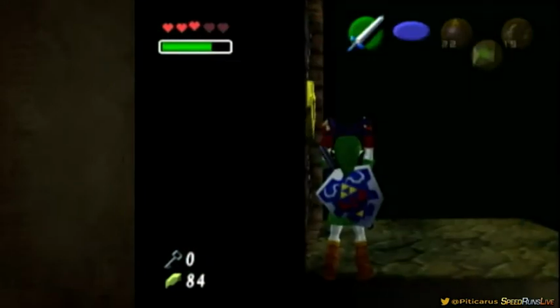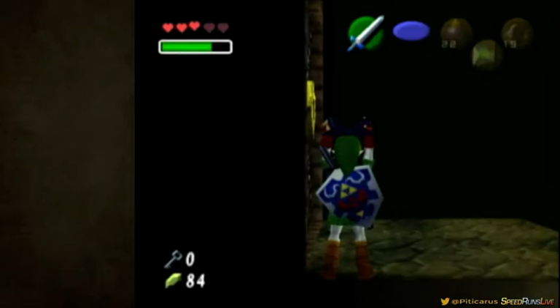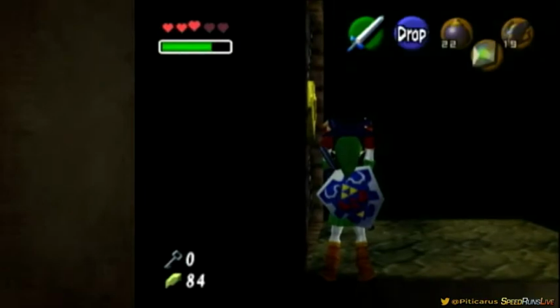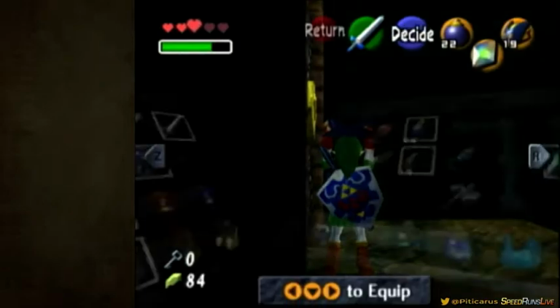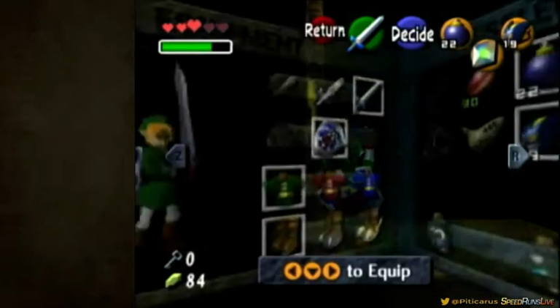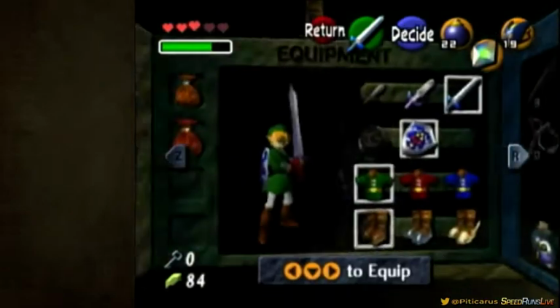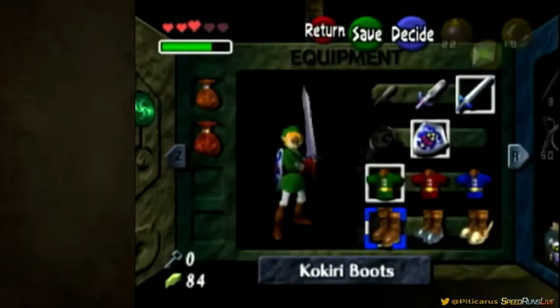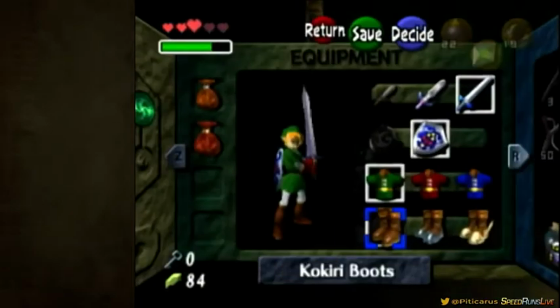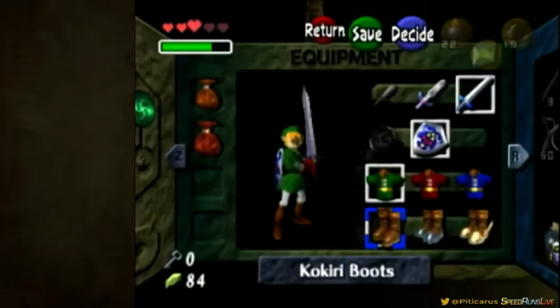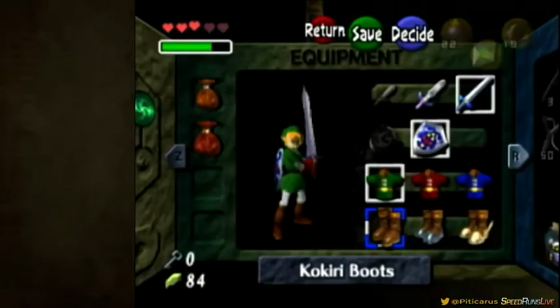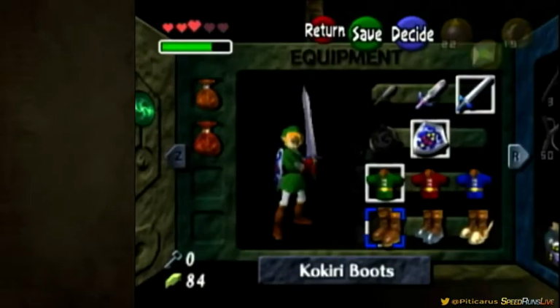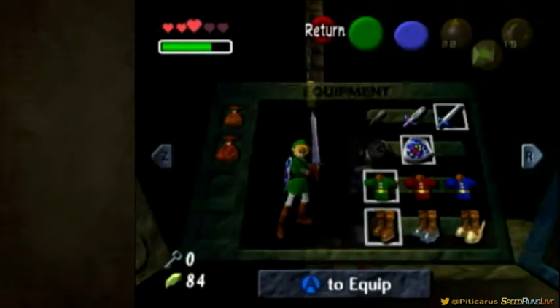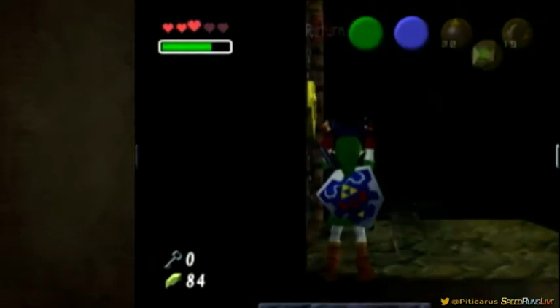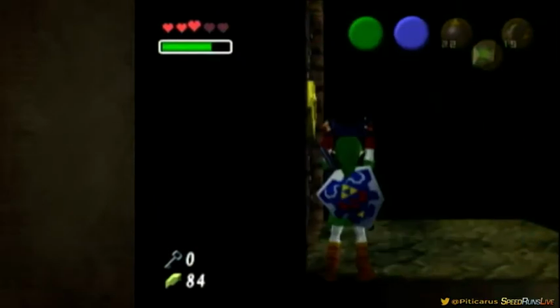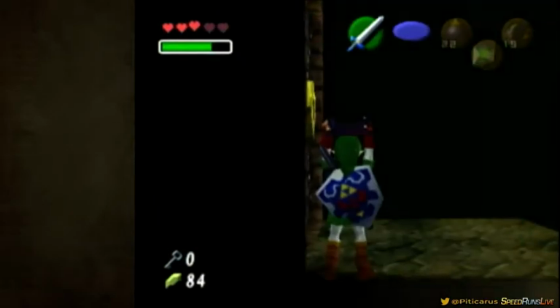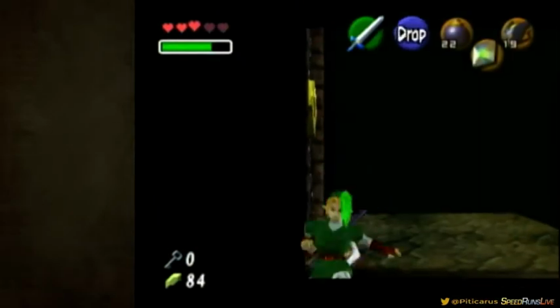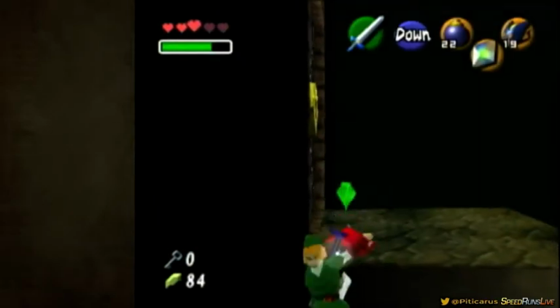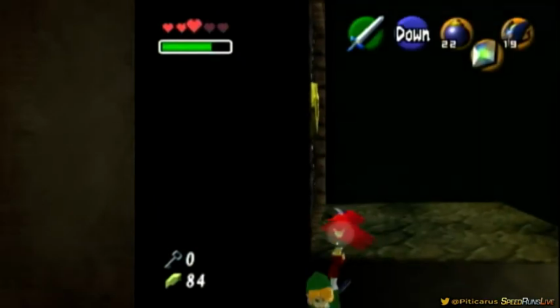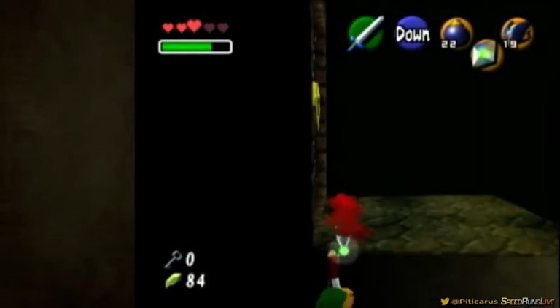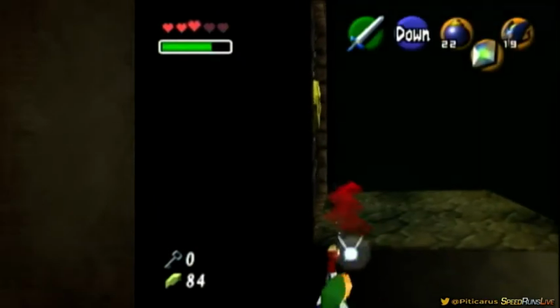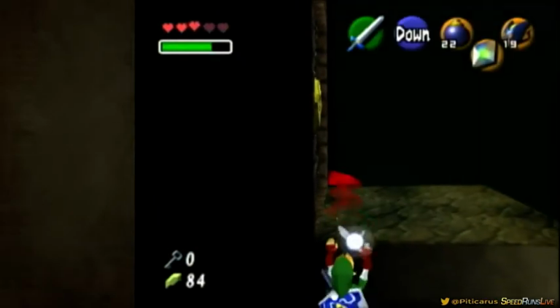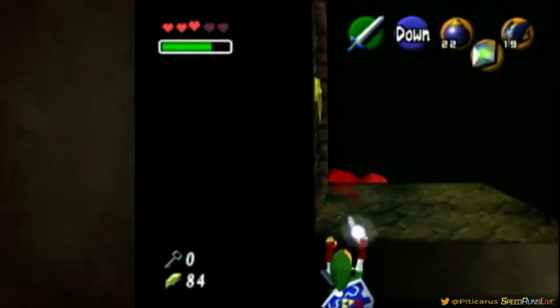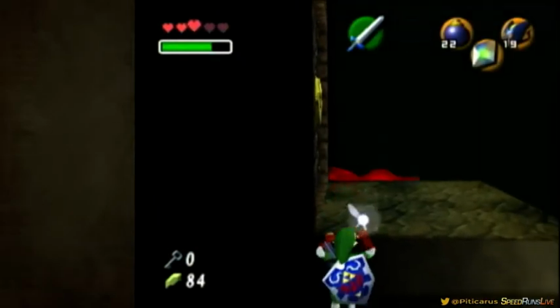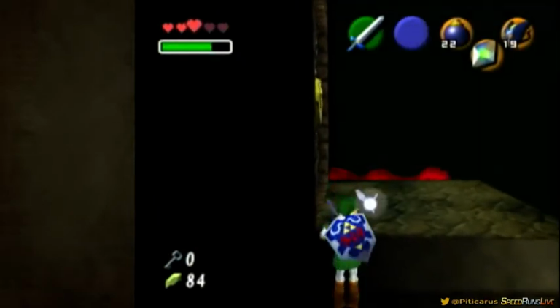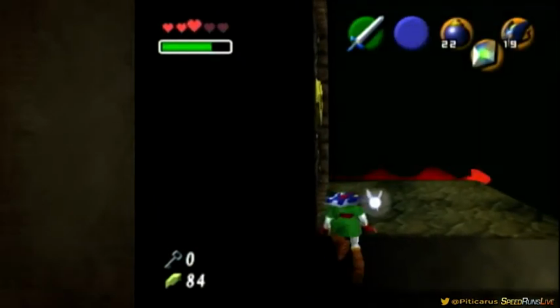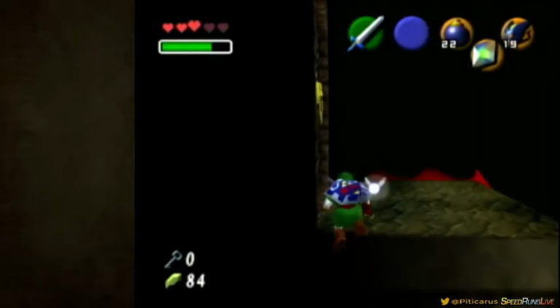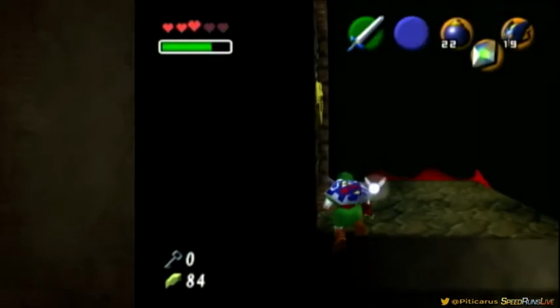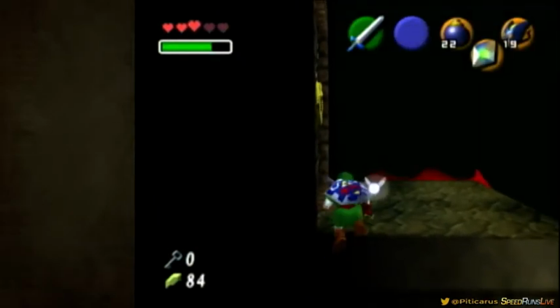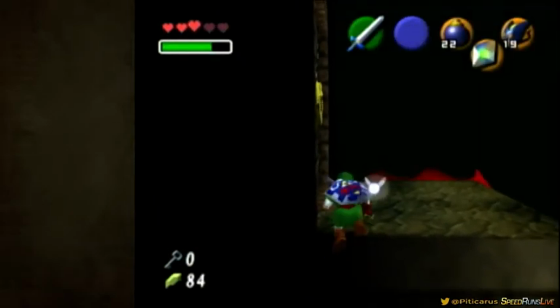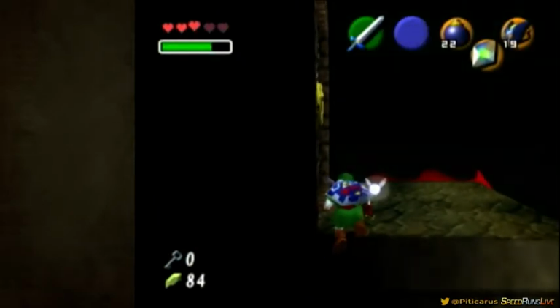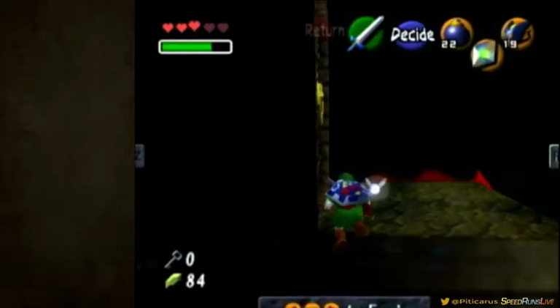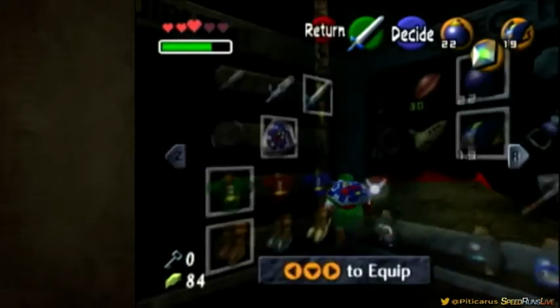On third black flash, back walk and climb up. Now you hold left.